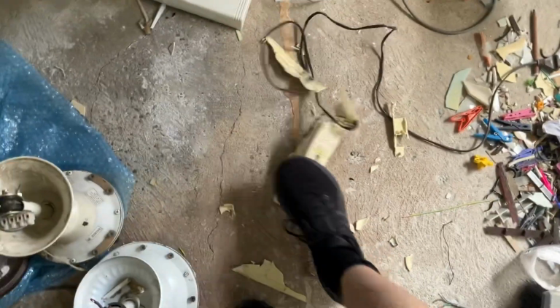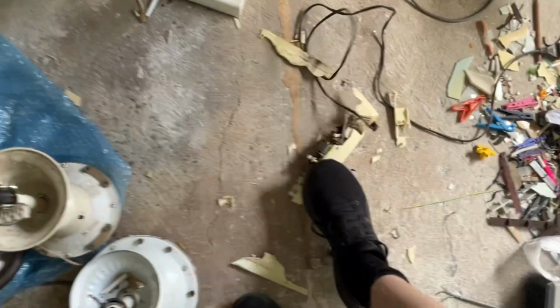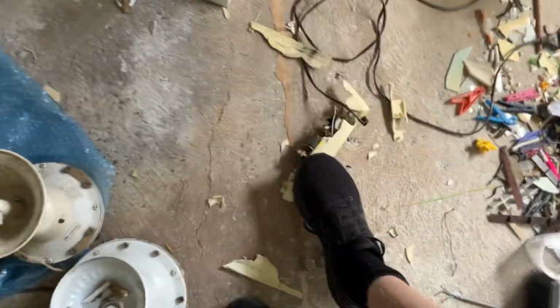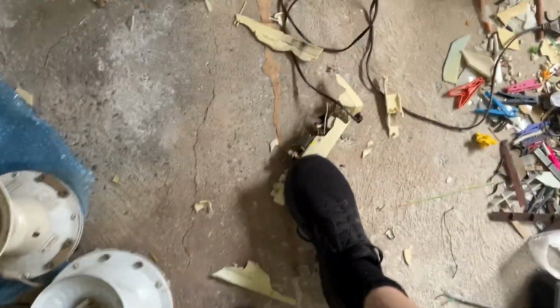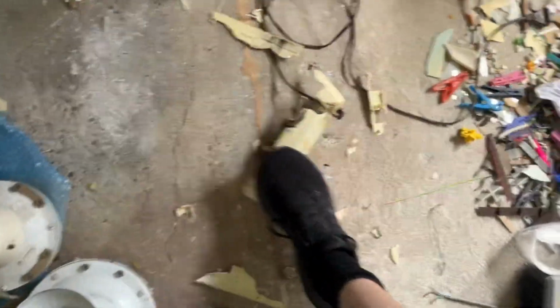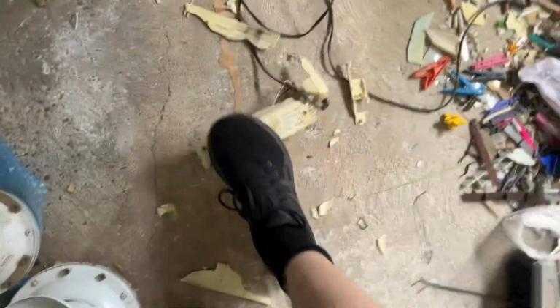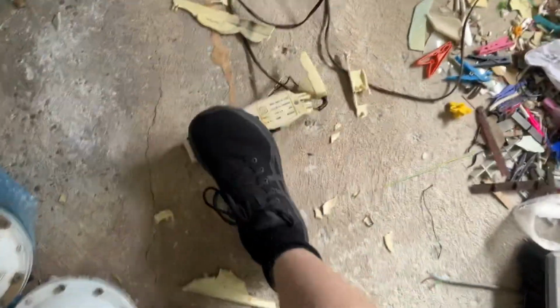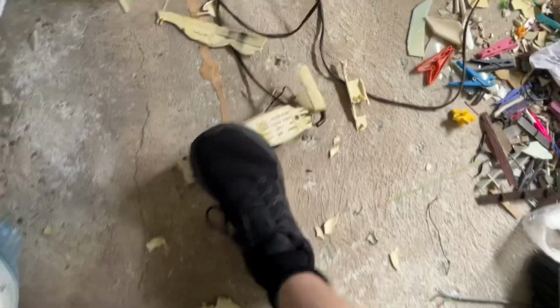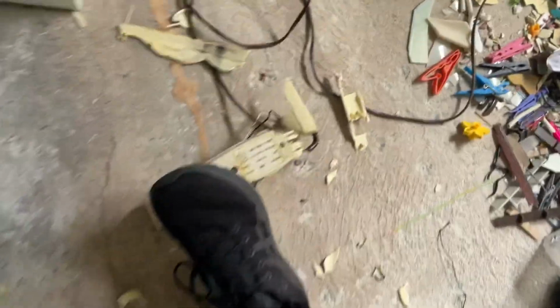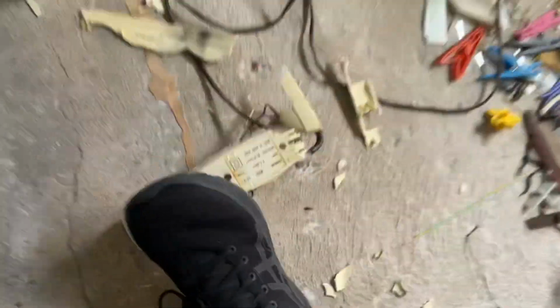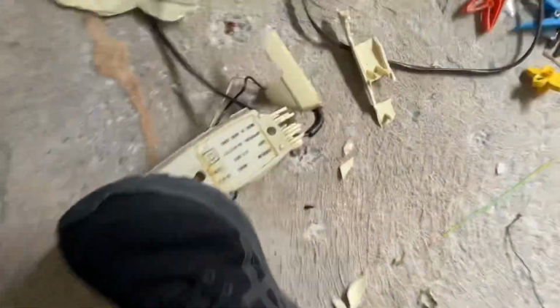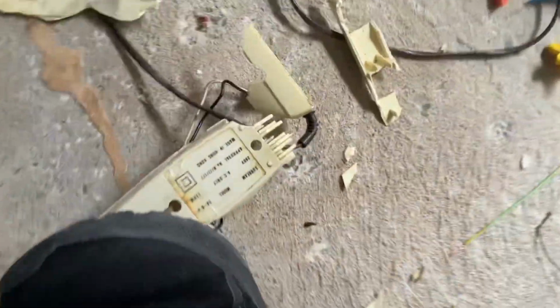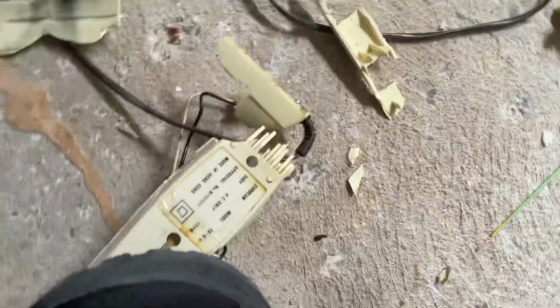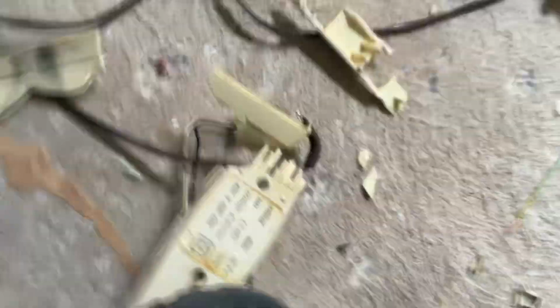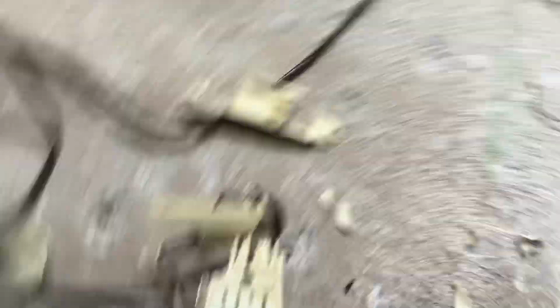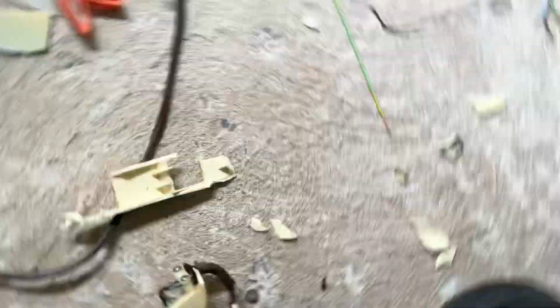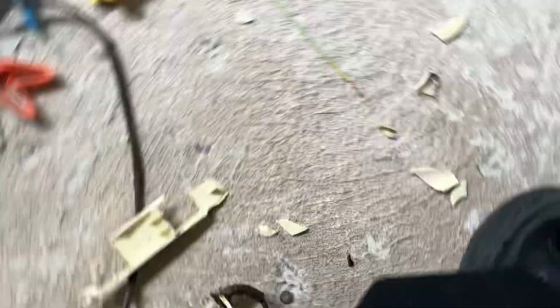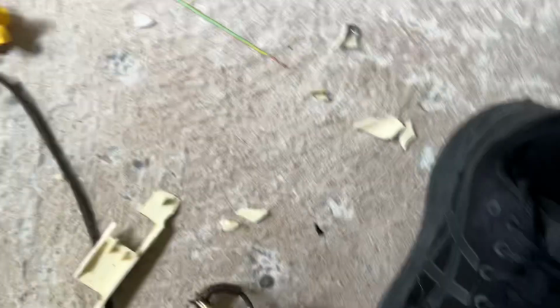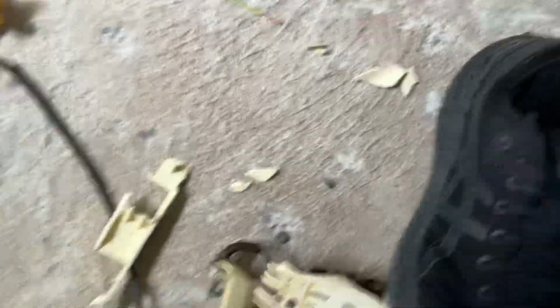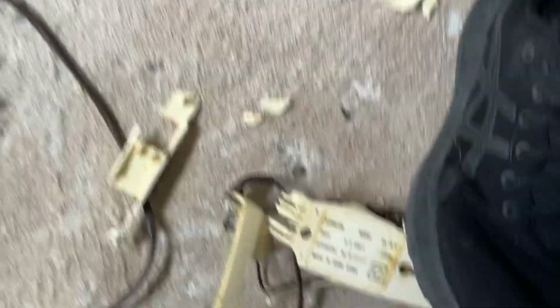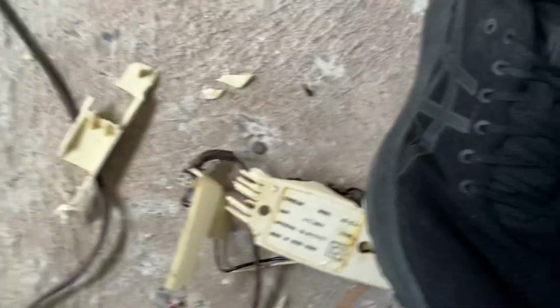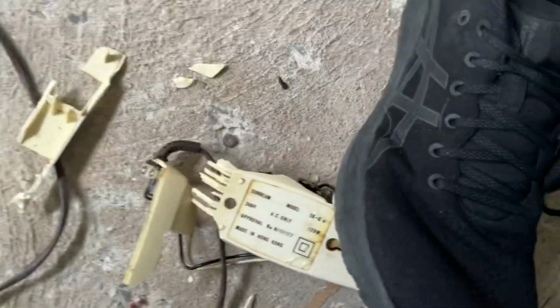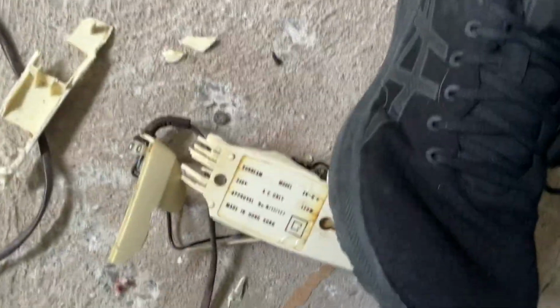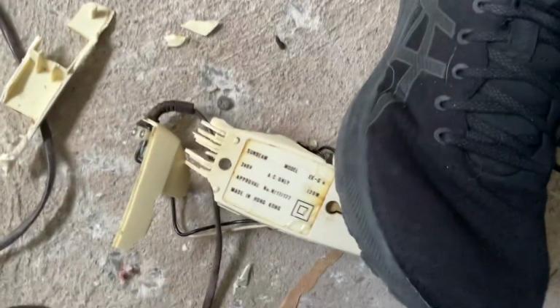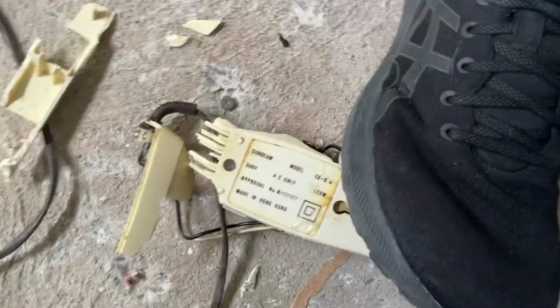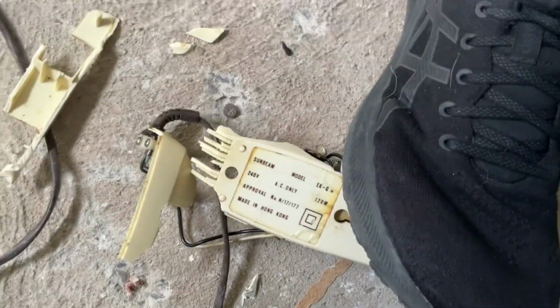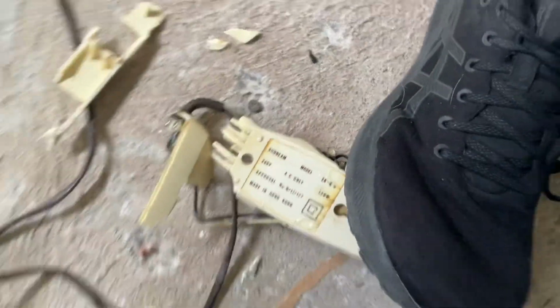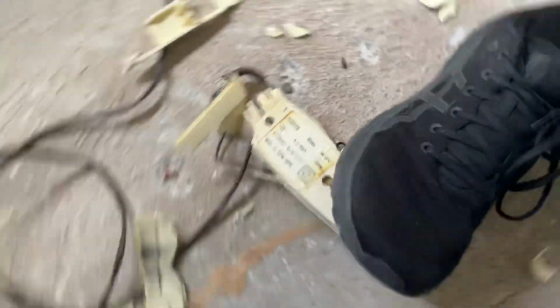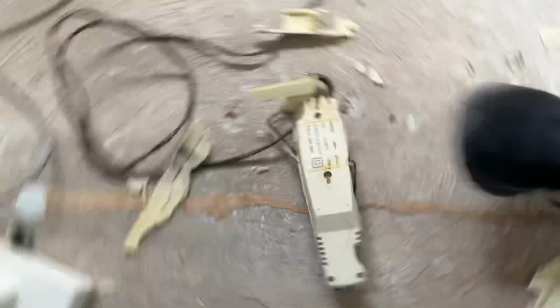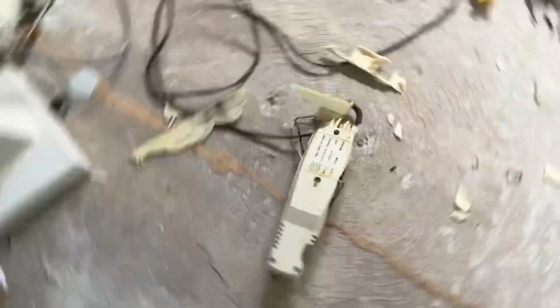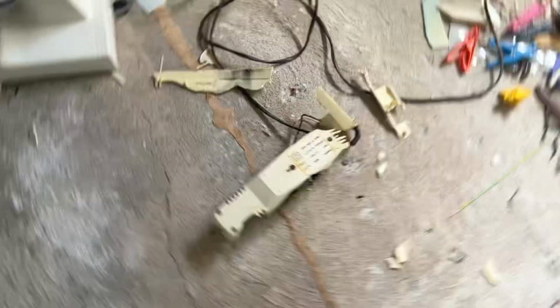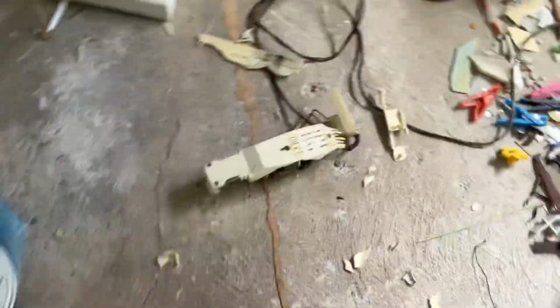Wow, there's all the details. It's 120 watts, which is not good enough.